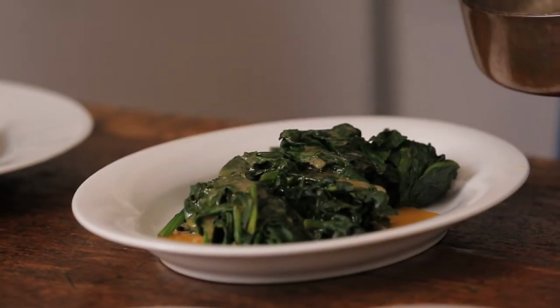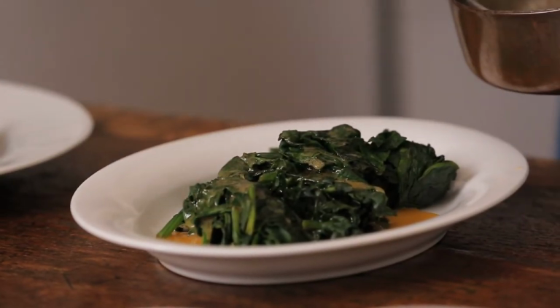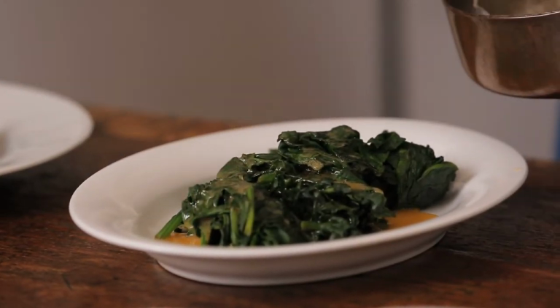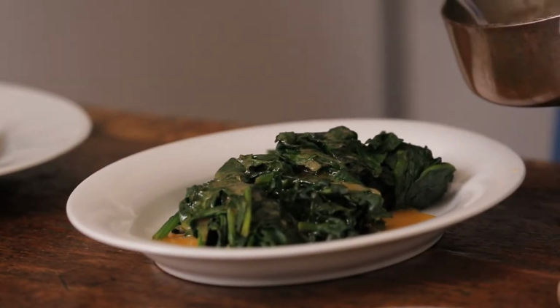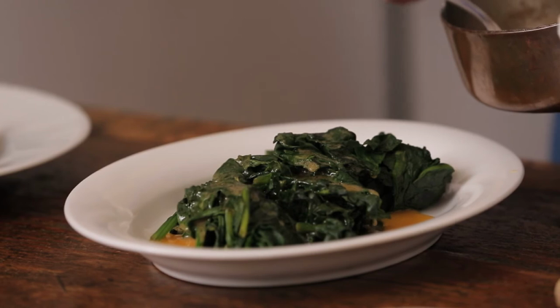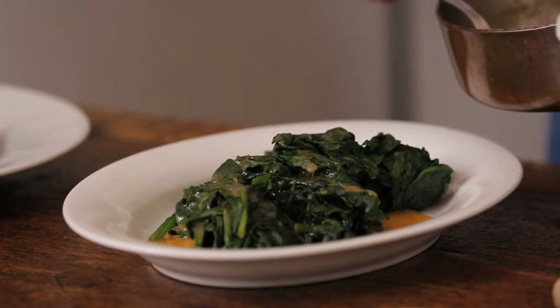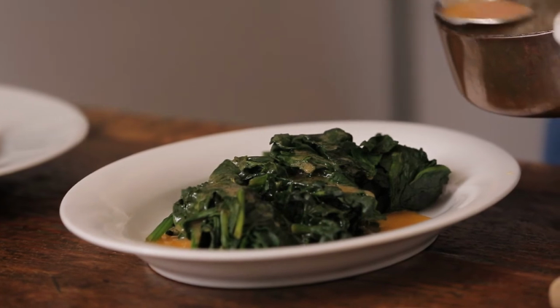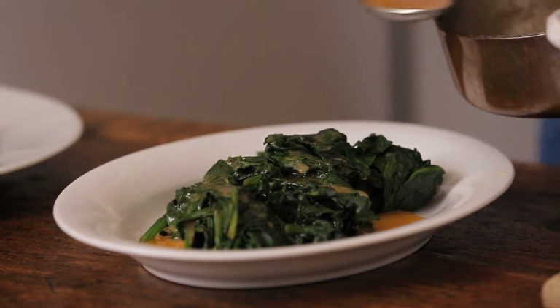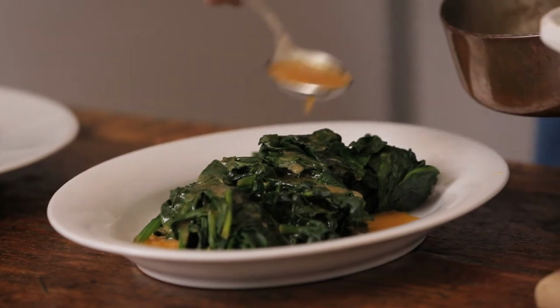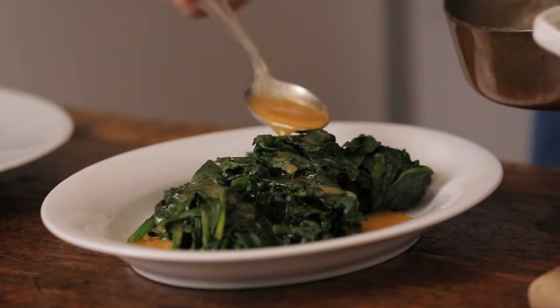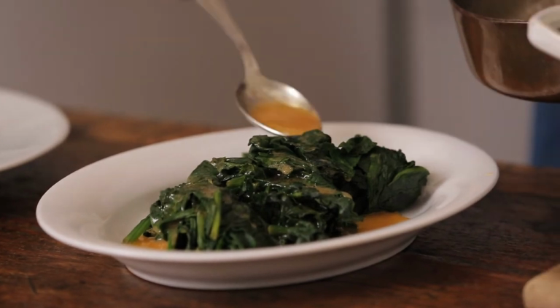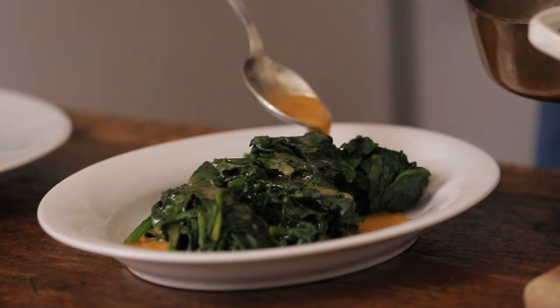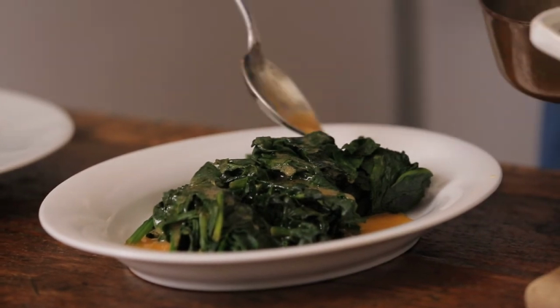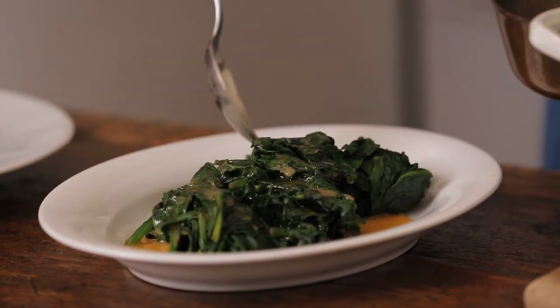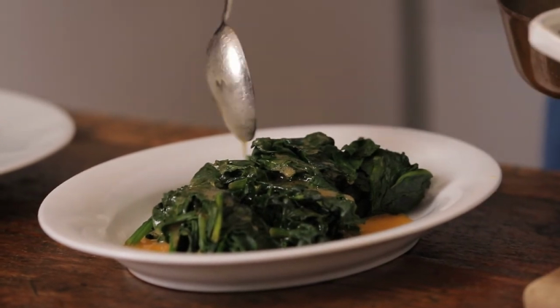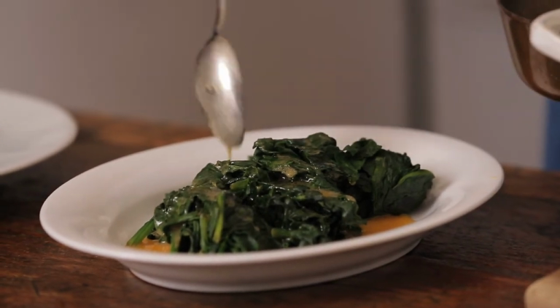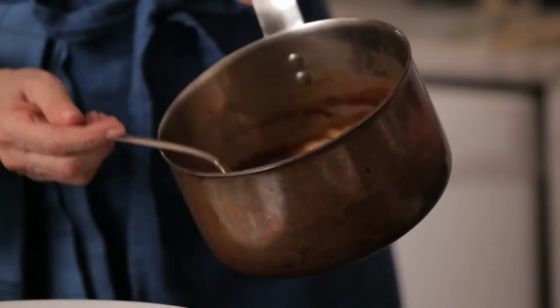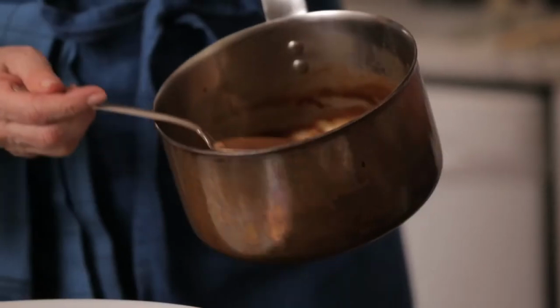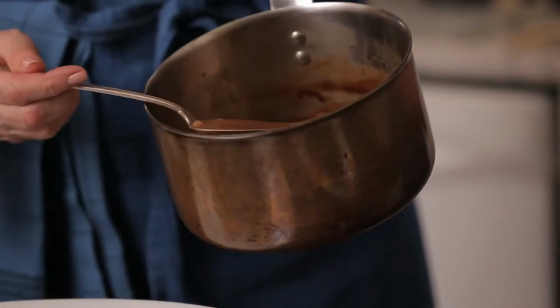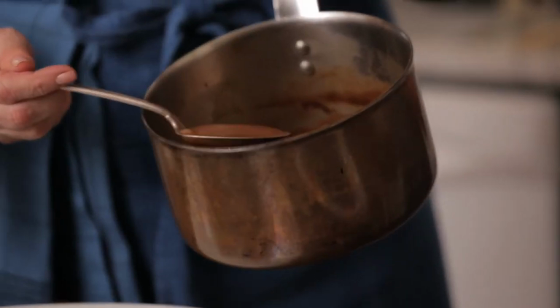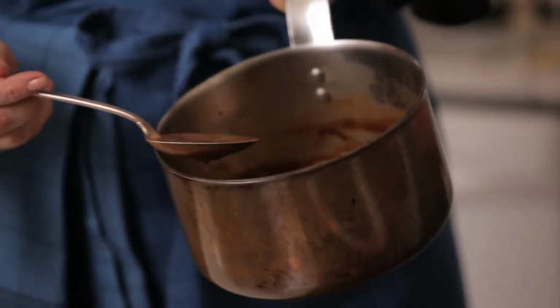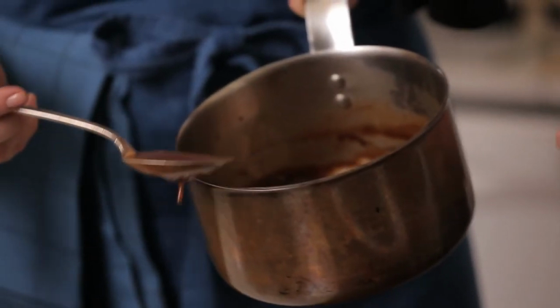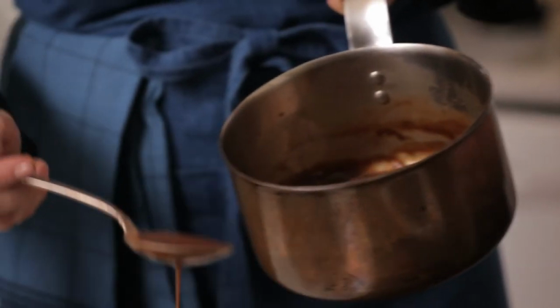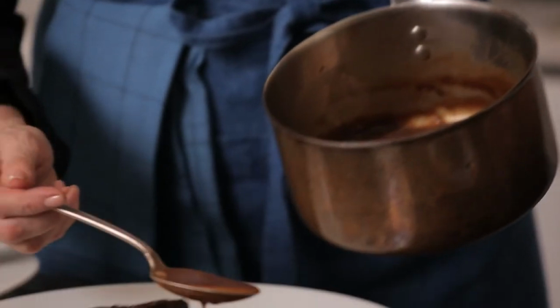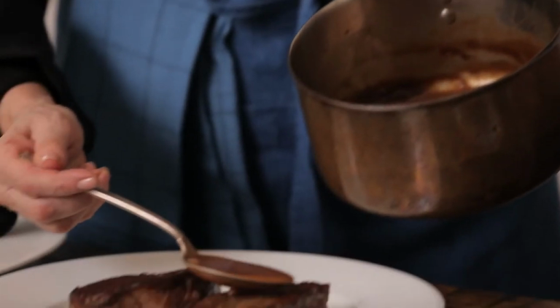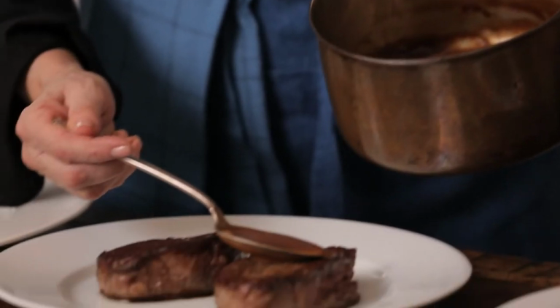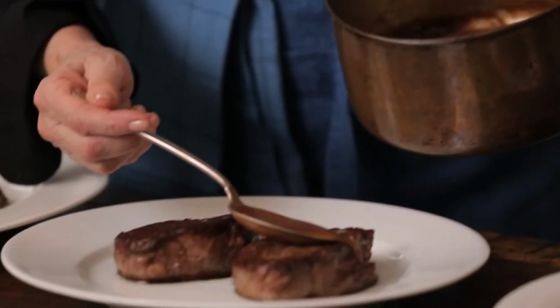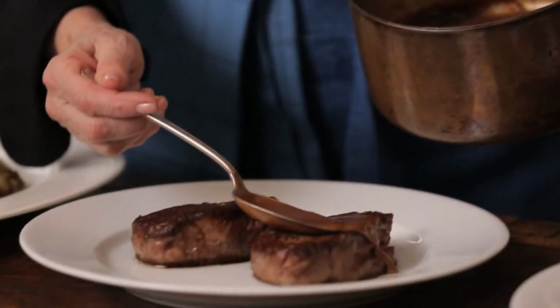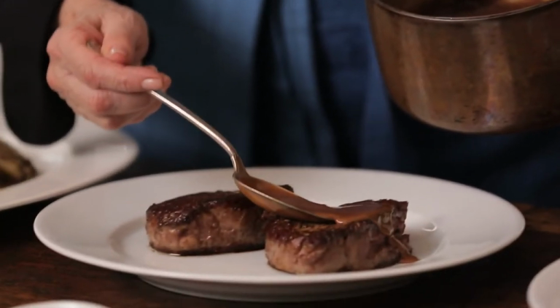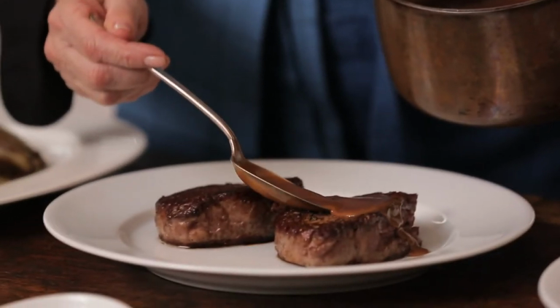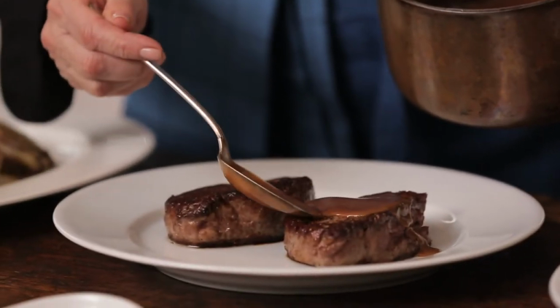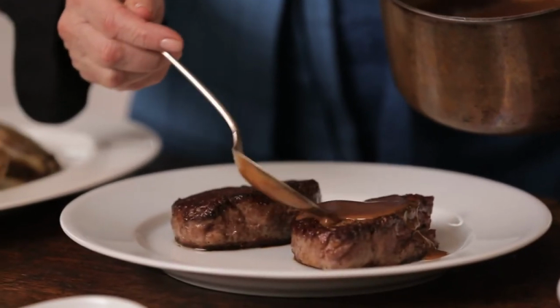Beautiful steamed spinach. And why gild the lily?